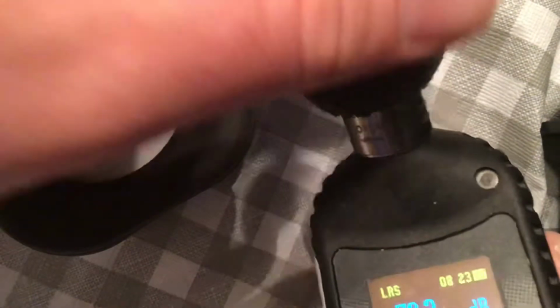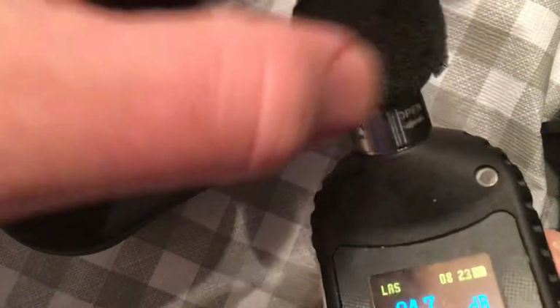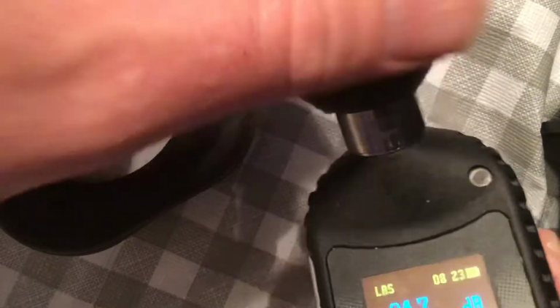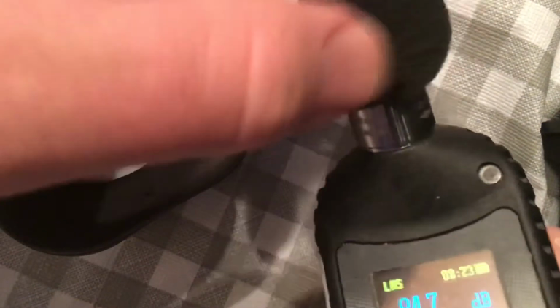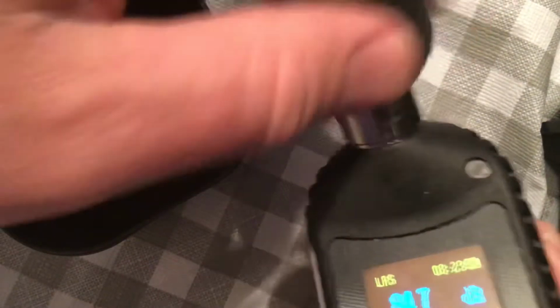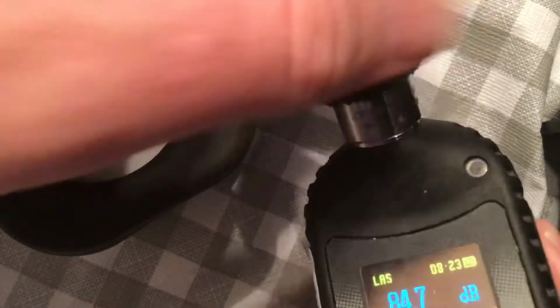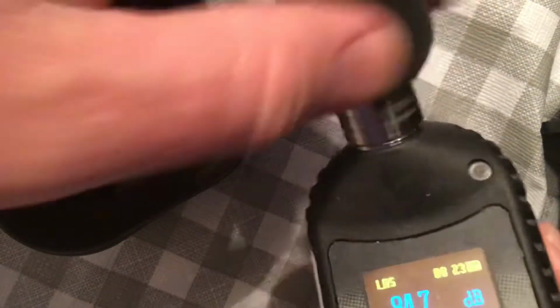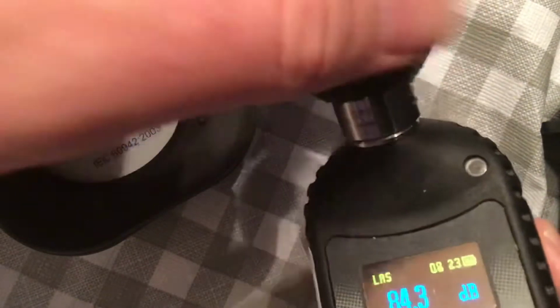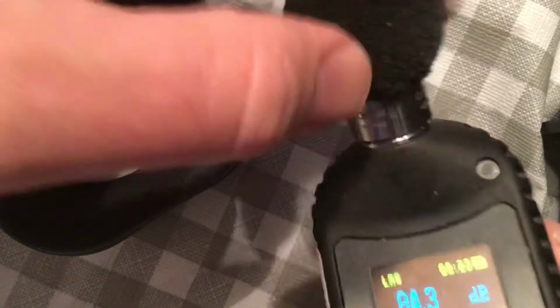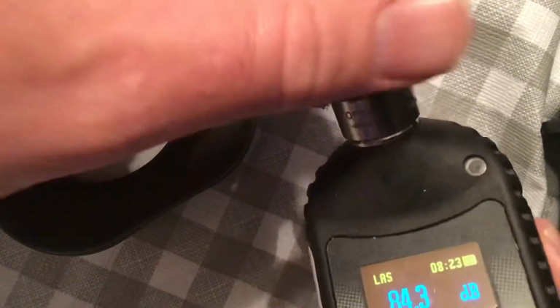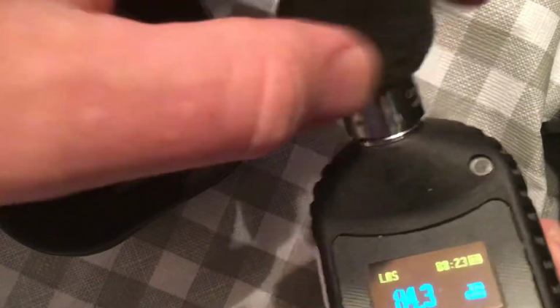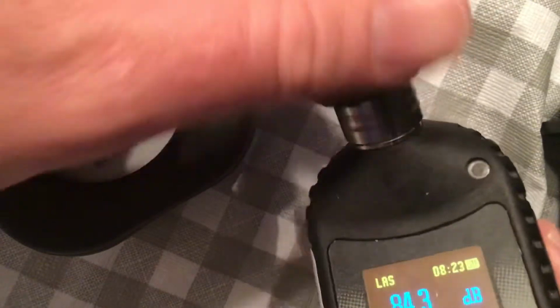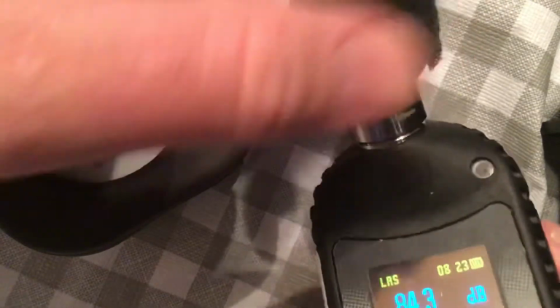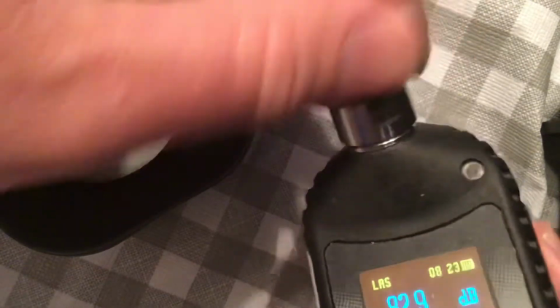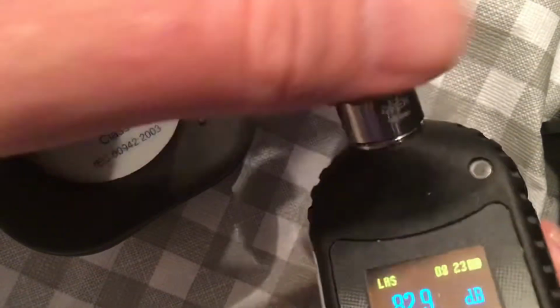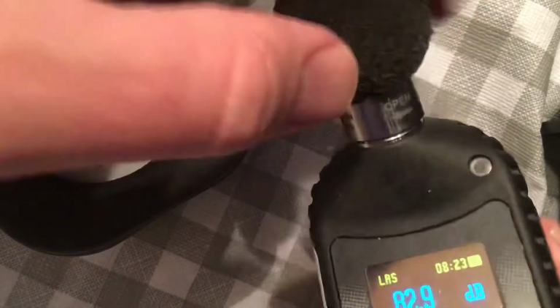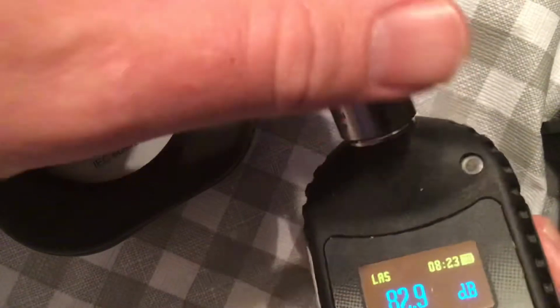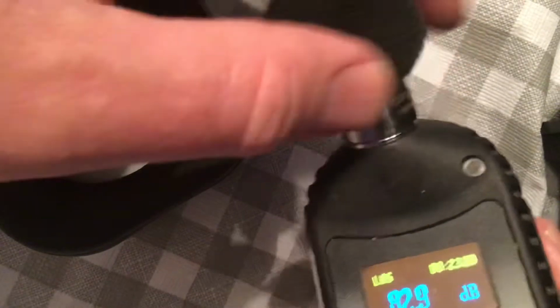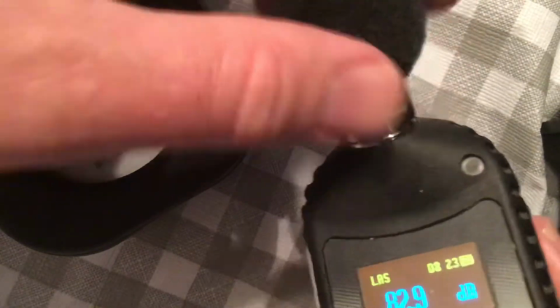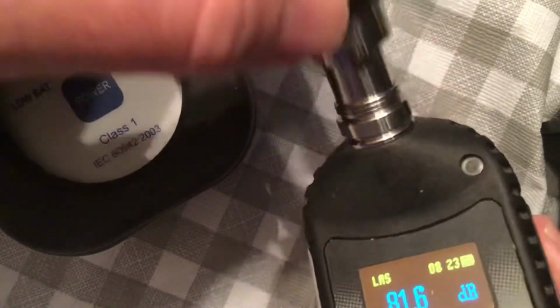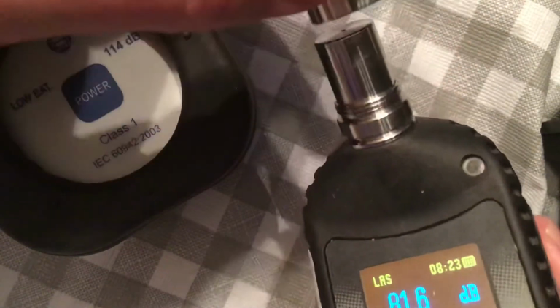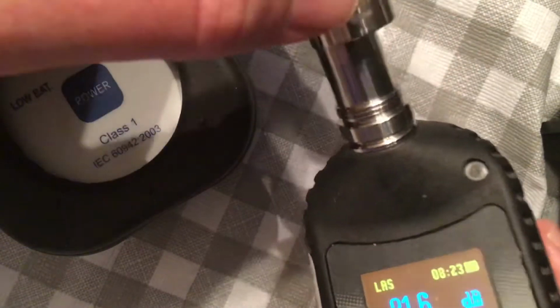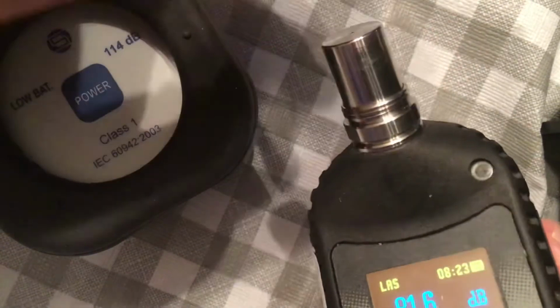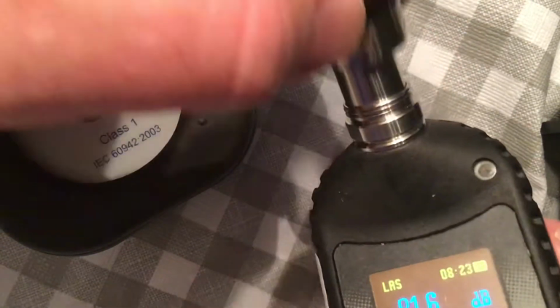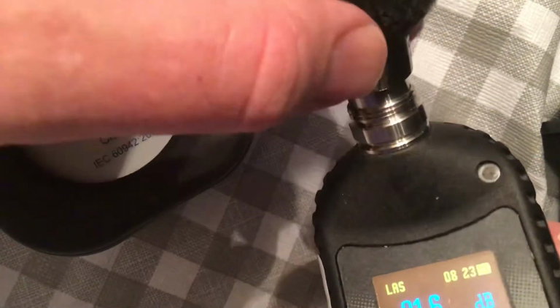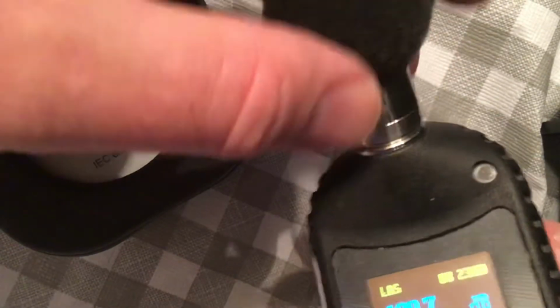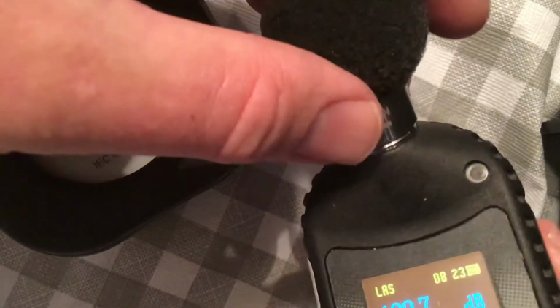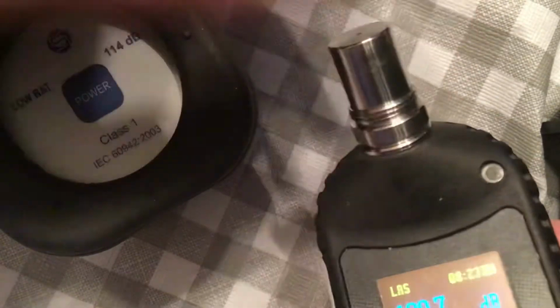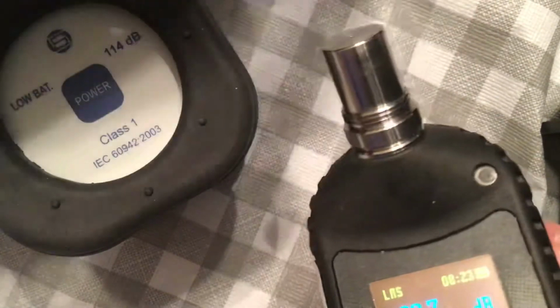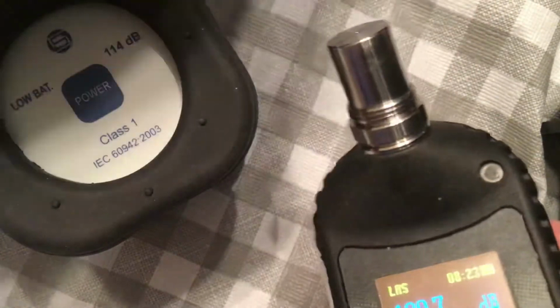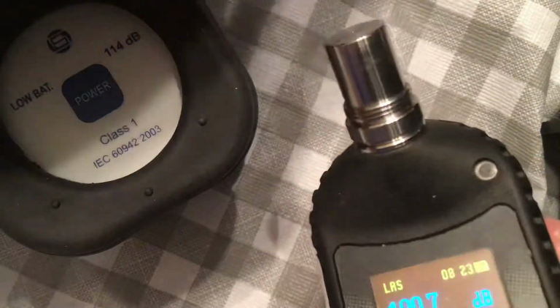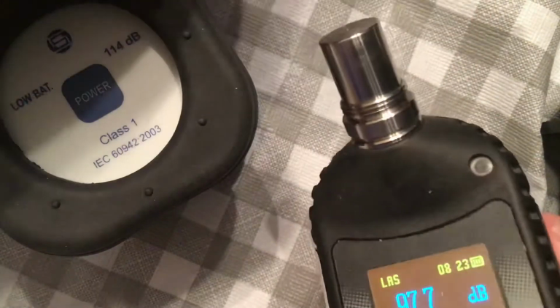On the non-intrinsically safe version, it's just a magnetic coupling so it just pulls right off.